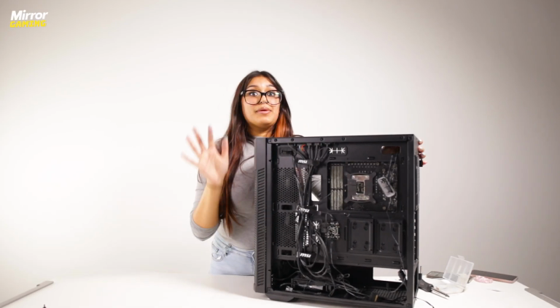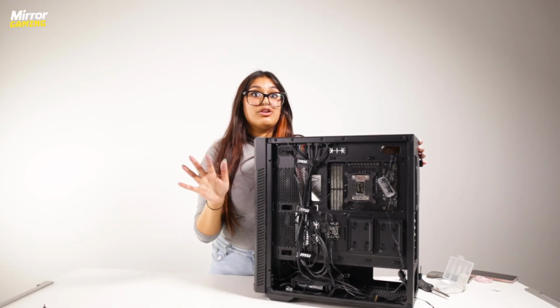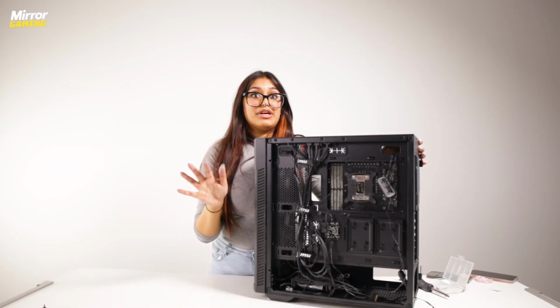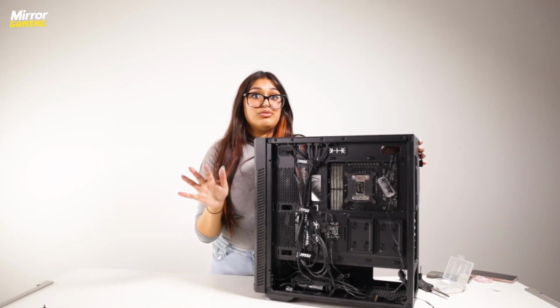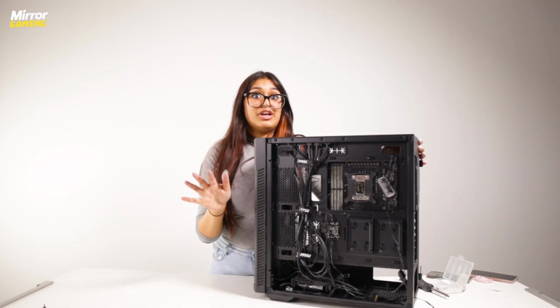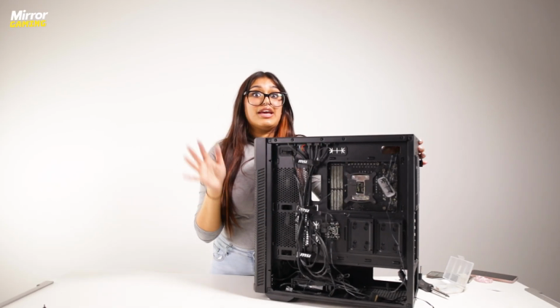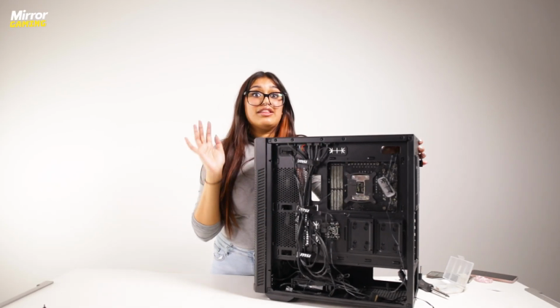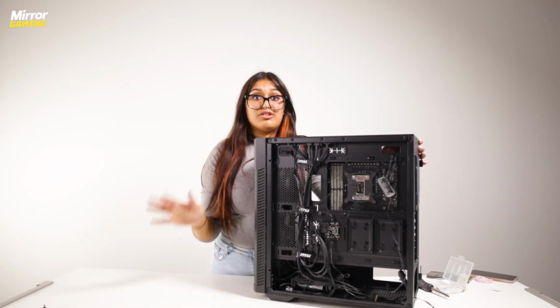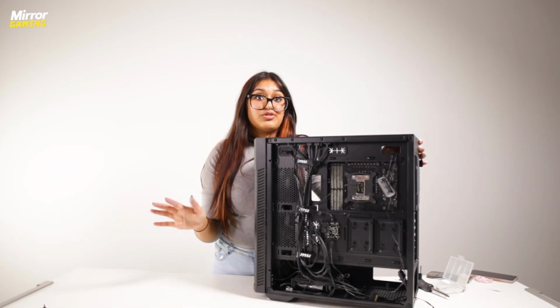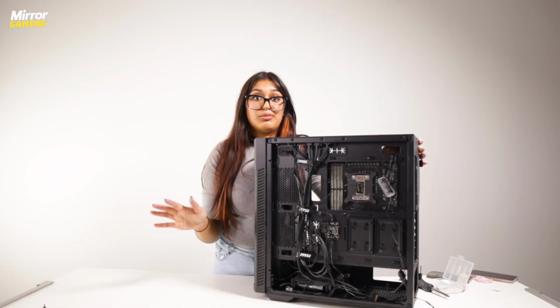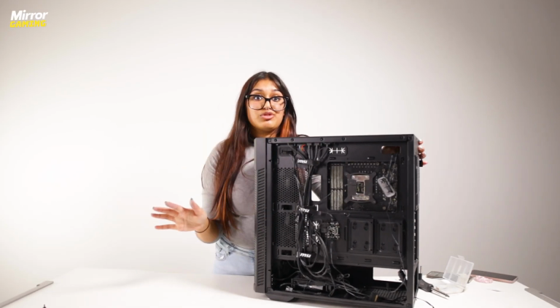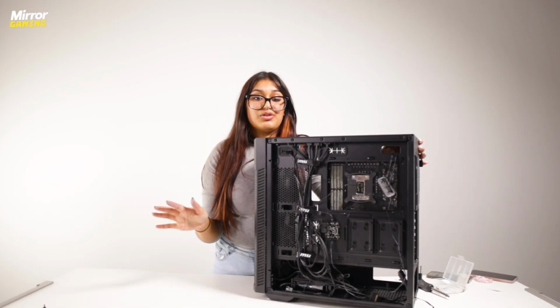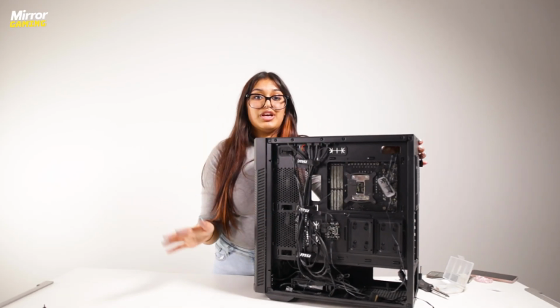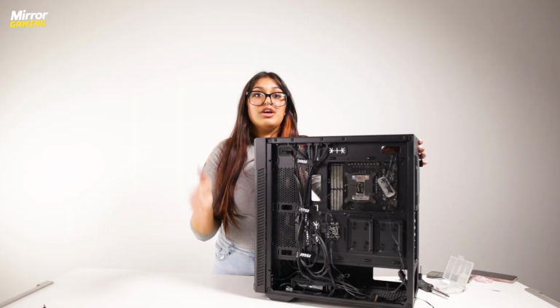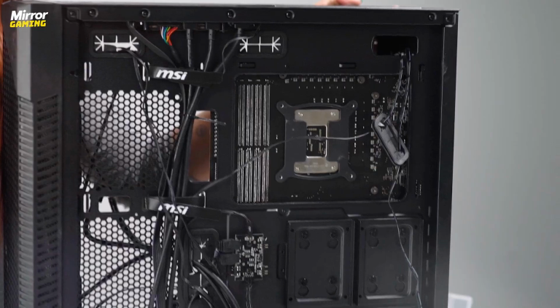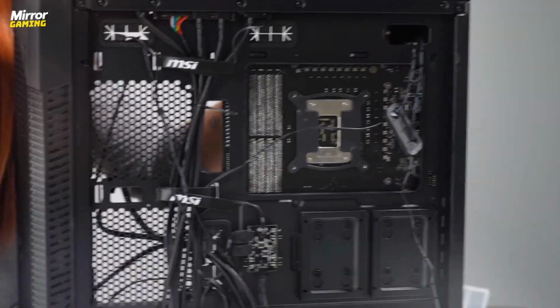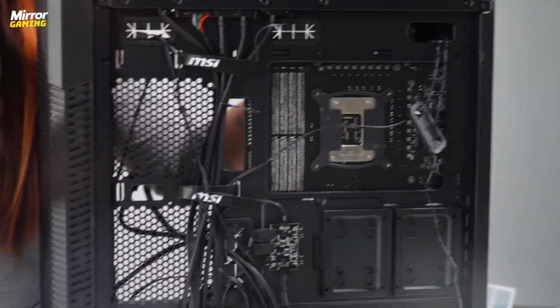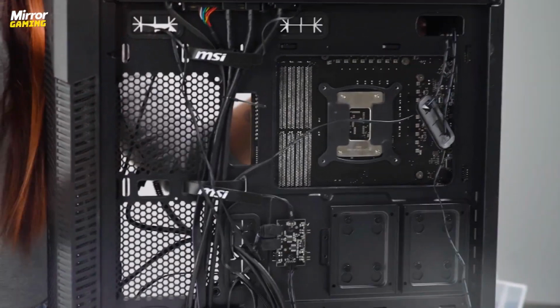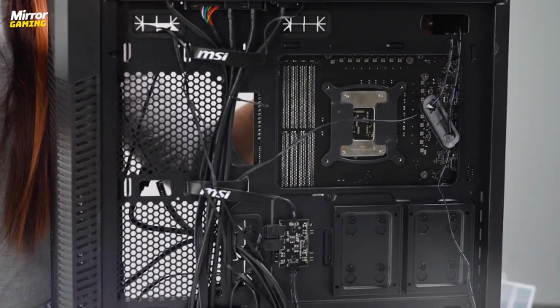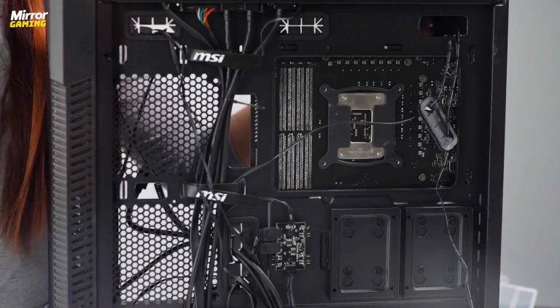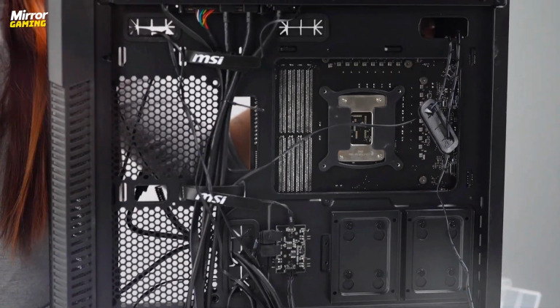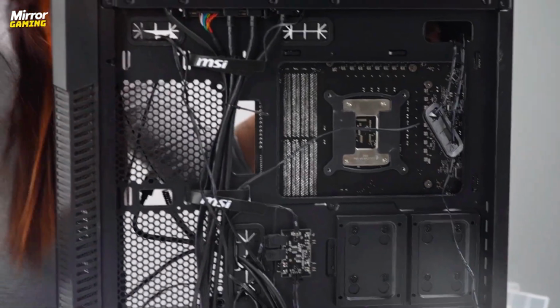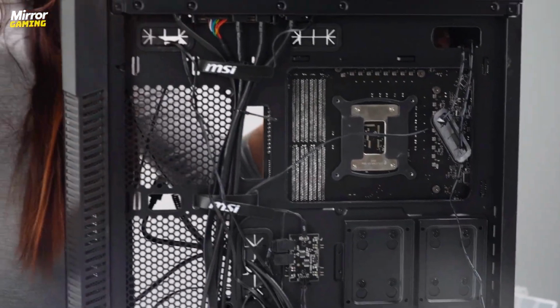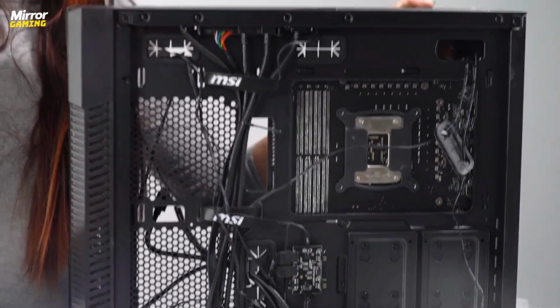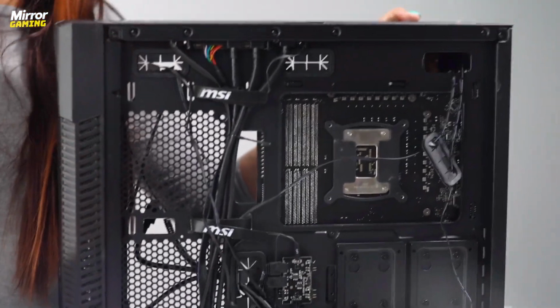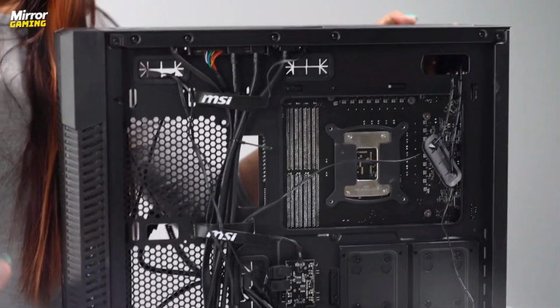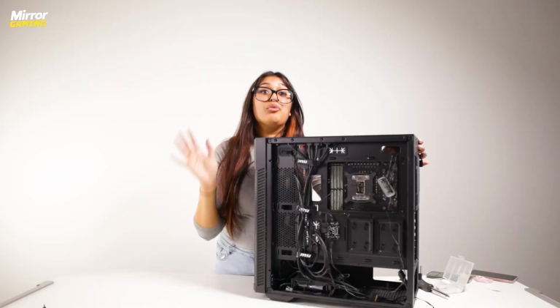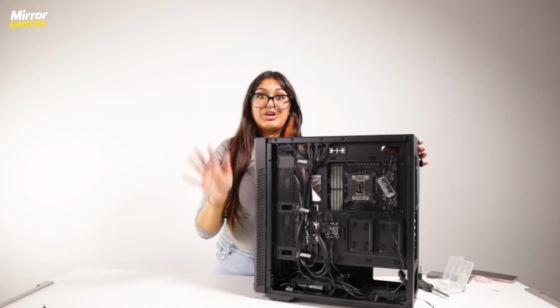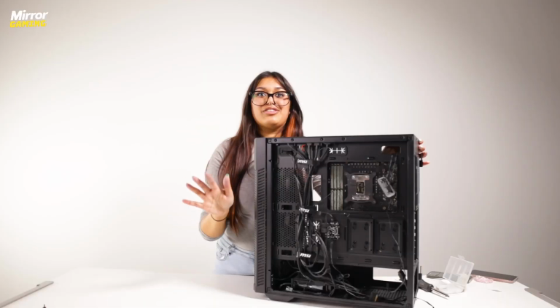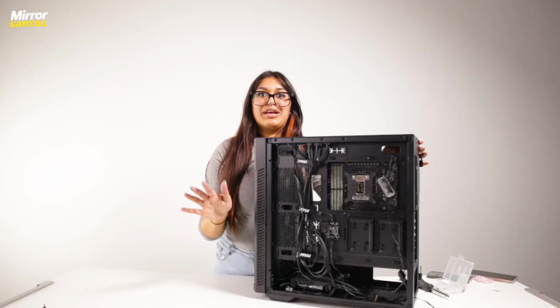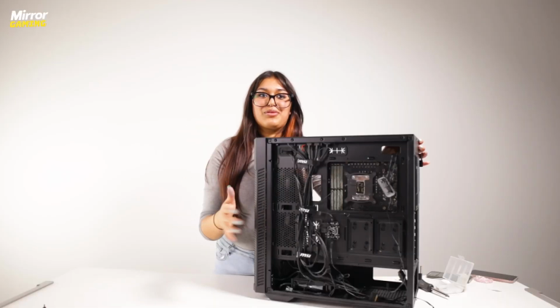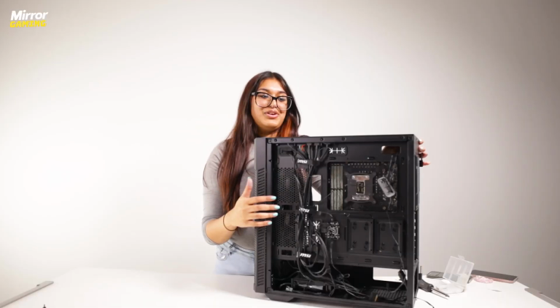I know it can look a bit intimidating and there's loads of cables going on here, but don't worry, just ignore them all for now. We'll get to them later on.